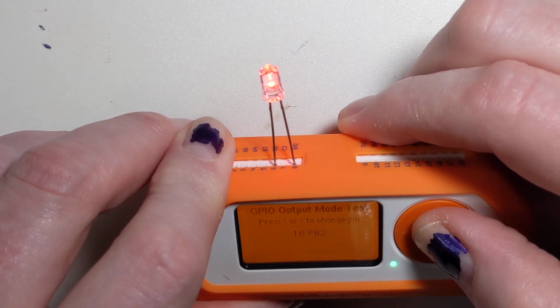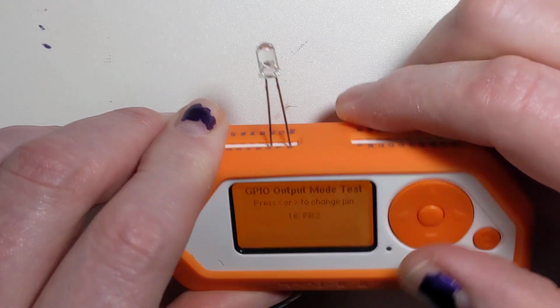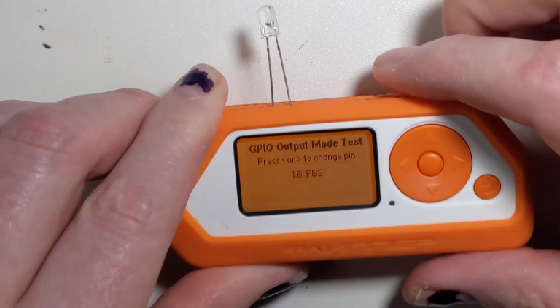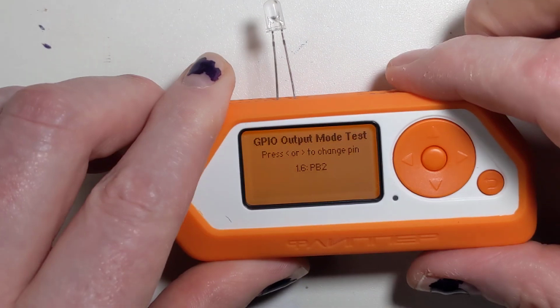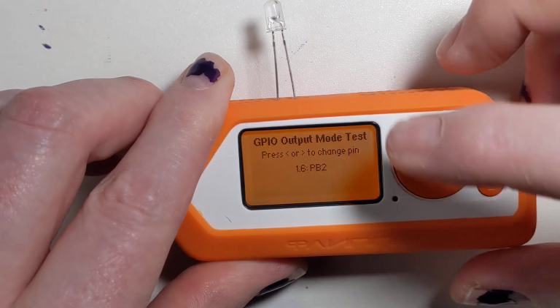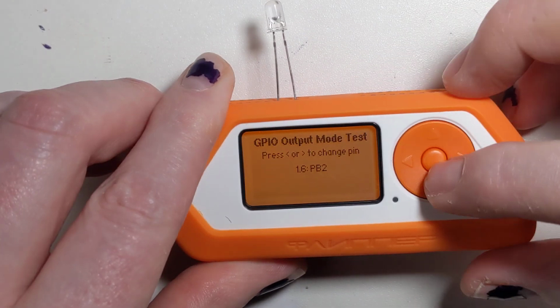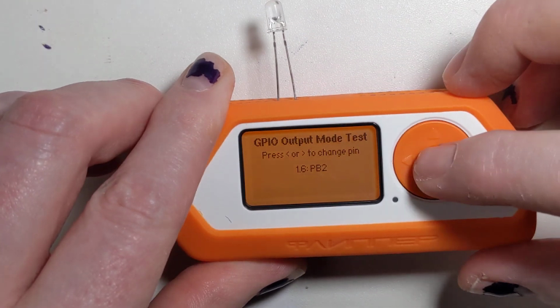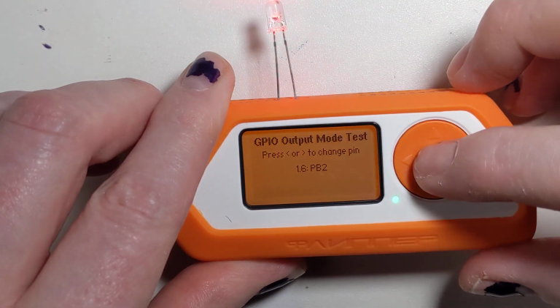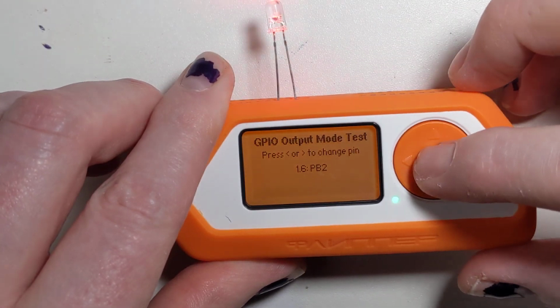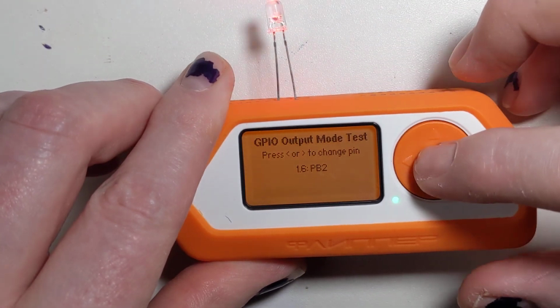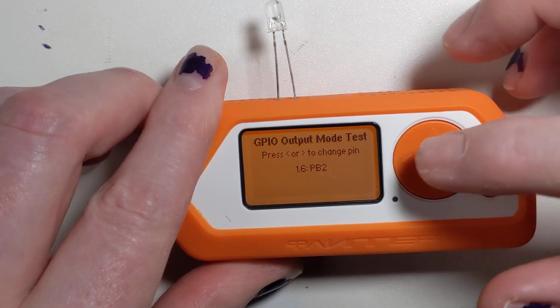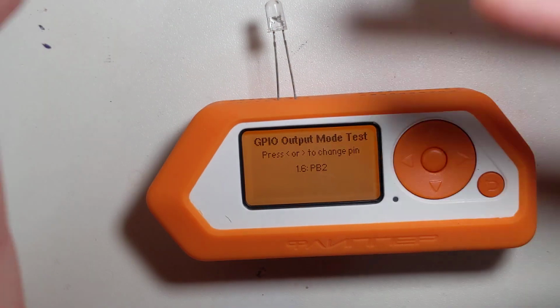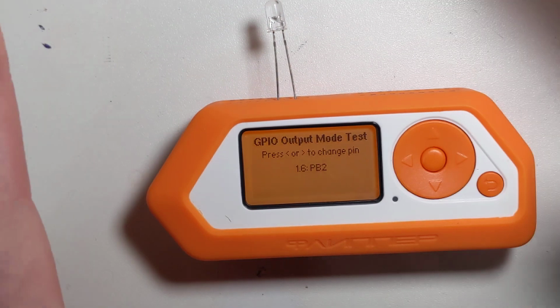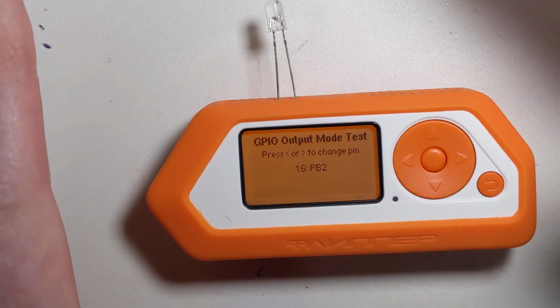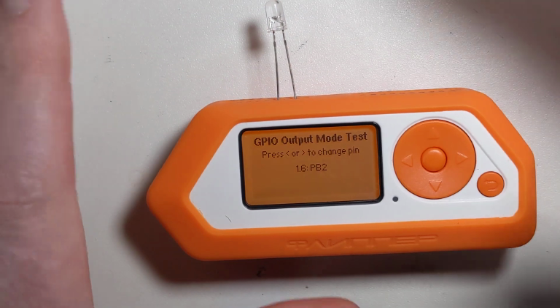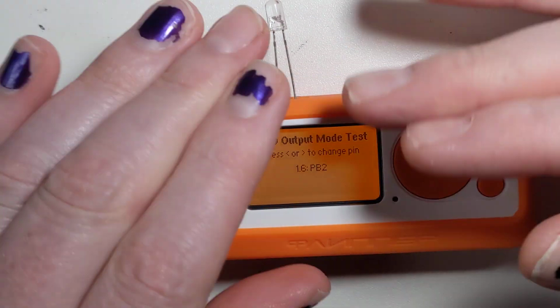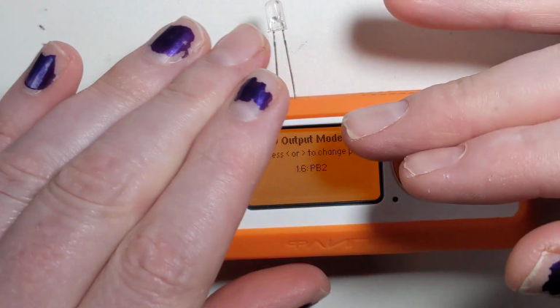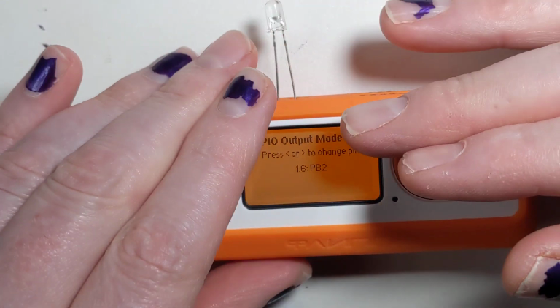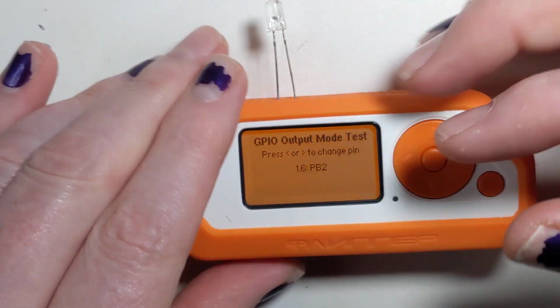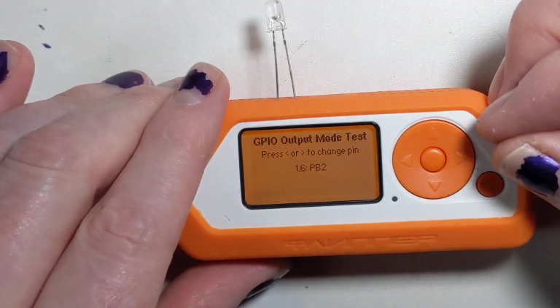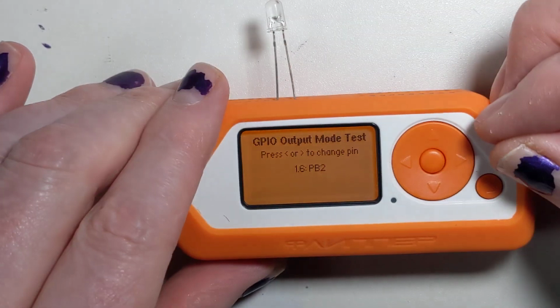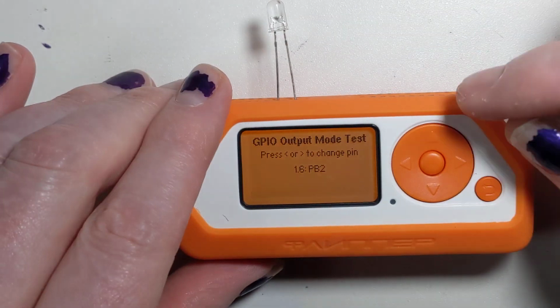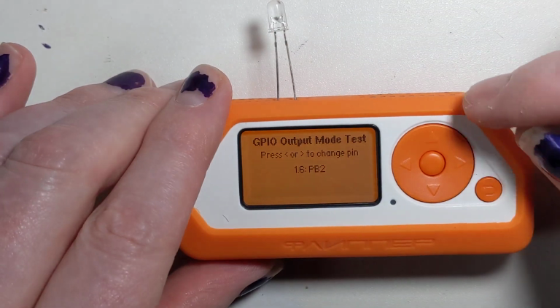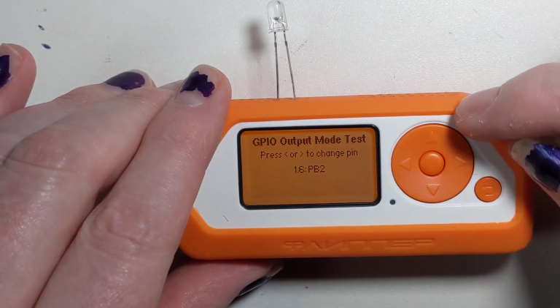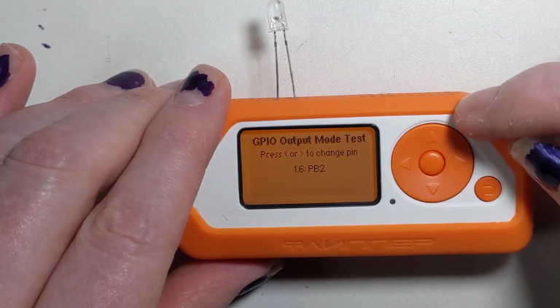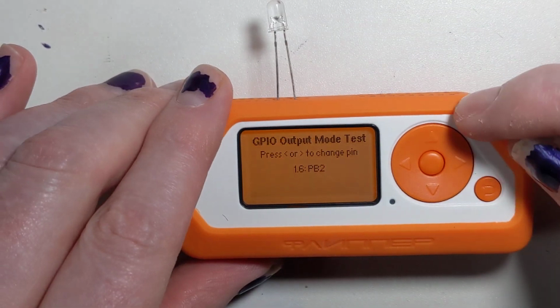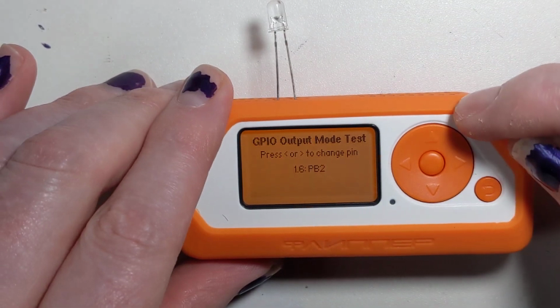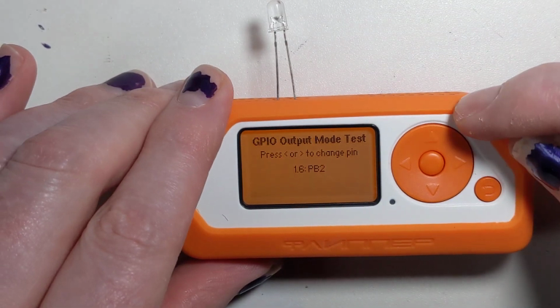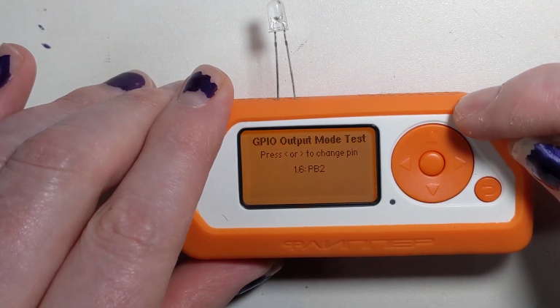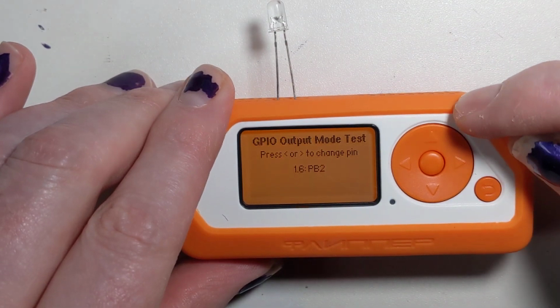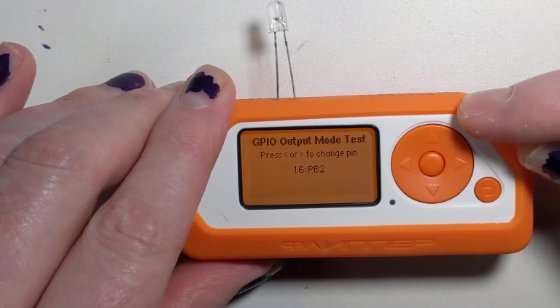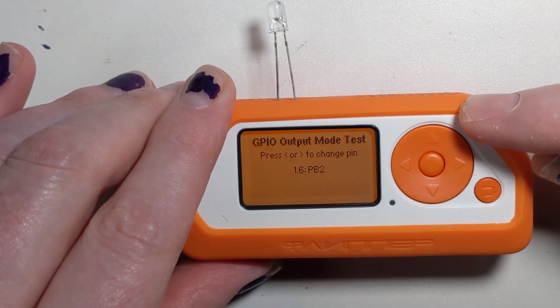And that is the most basic thing that you can do with GPIO on the Flipper Zero.